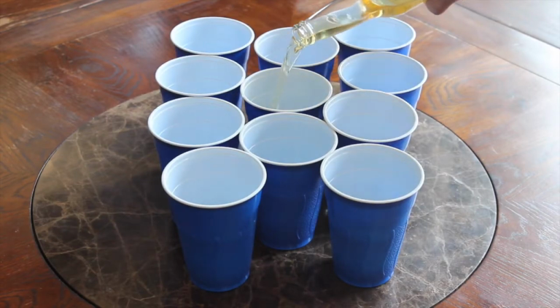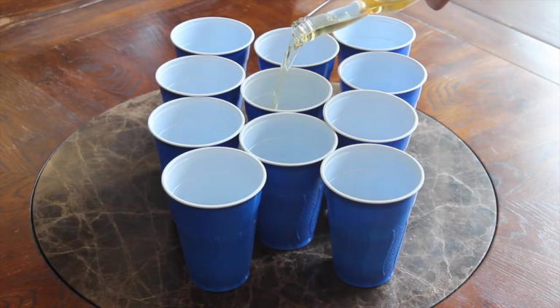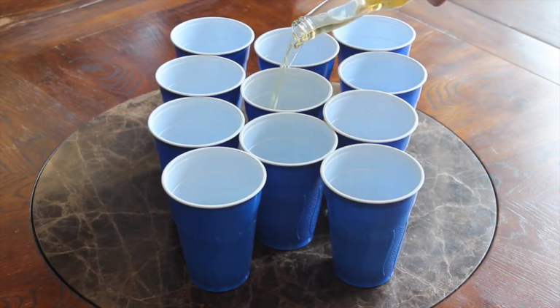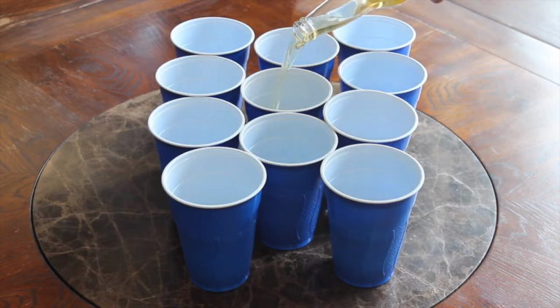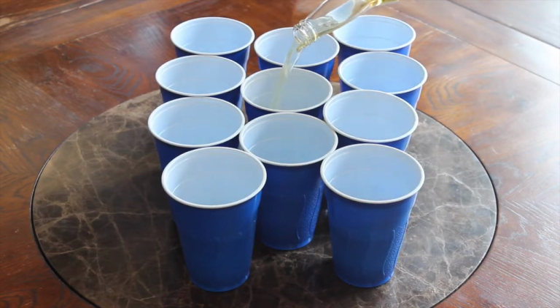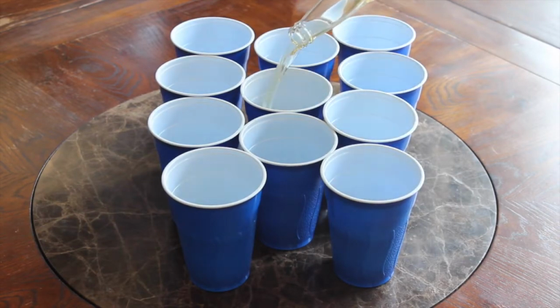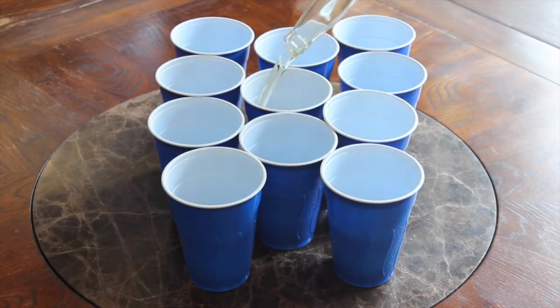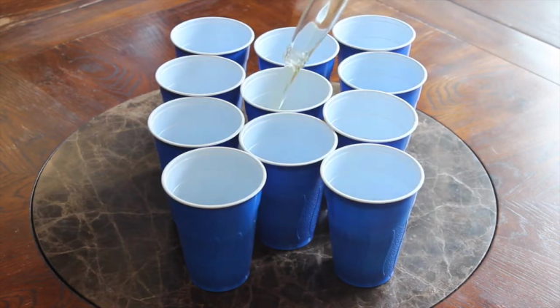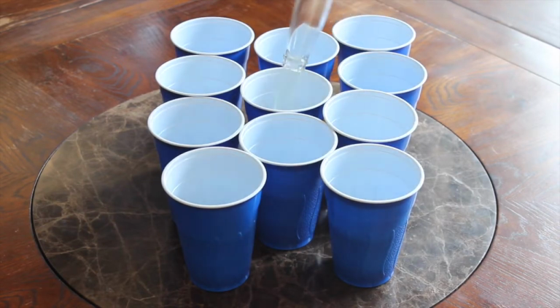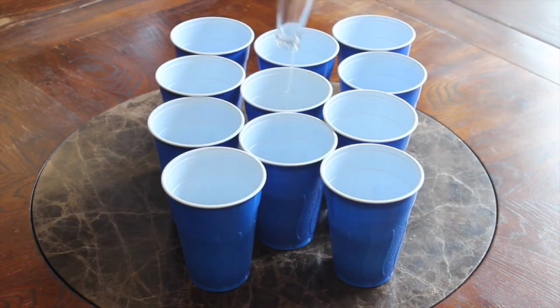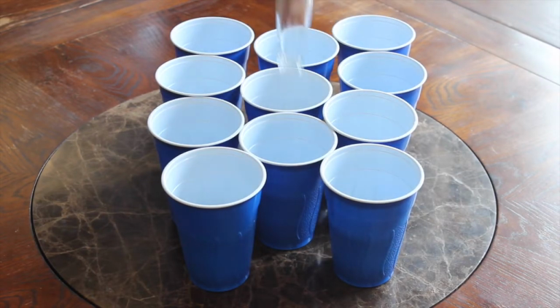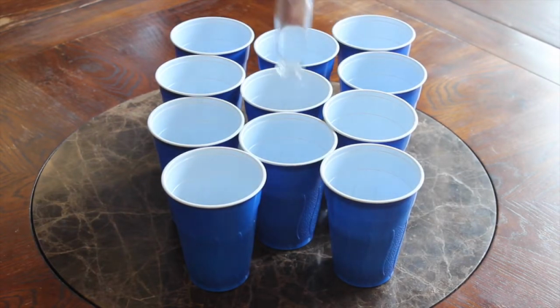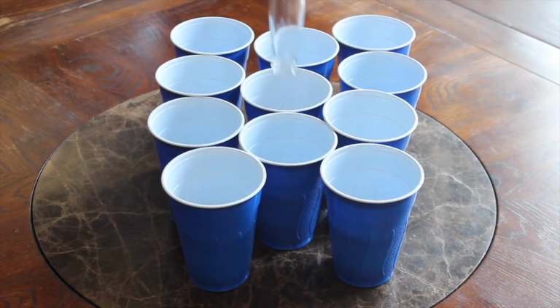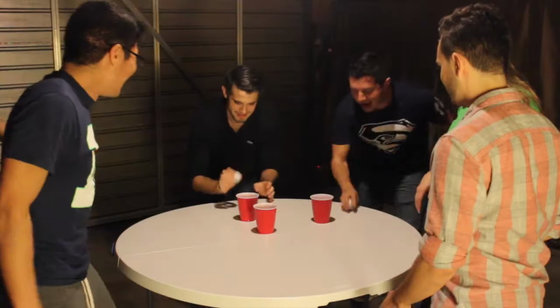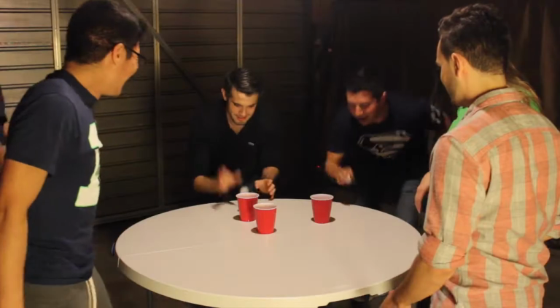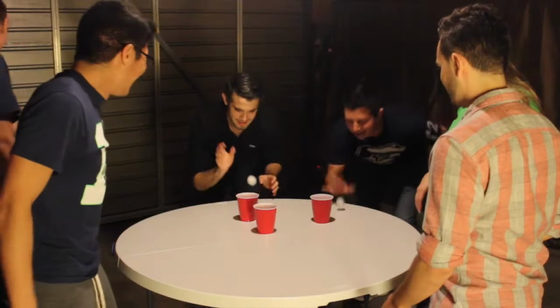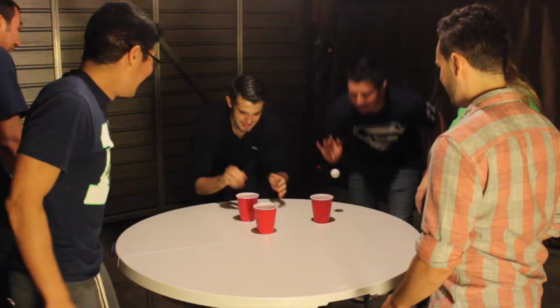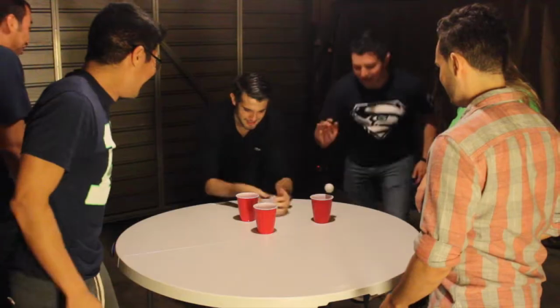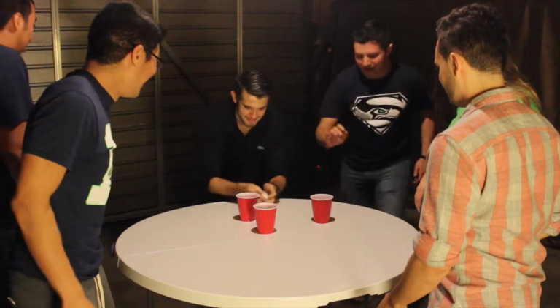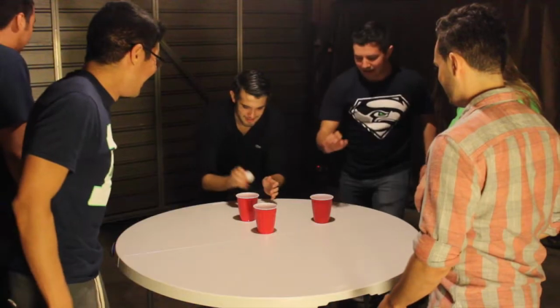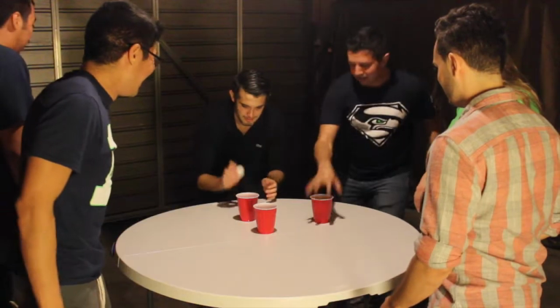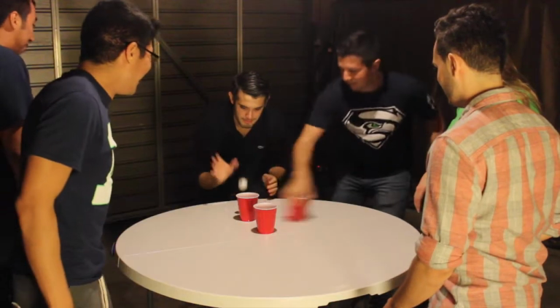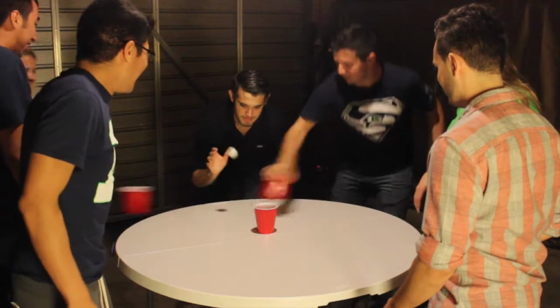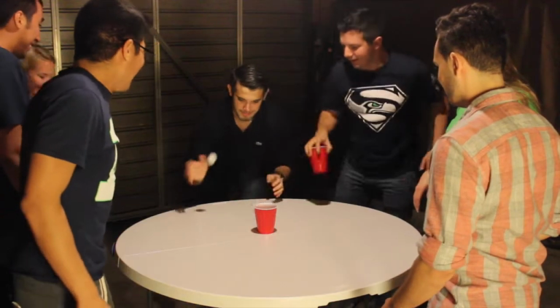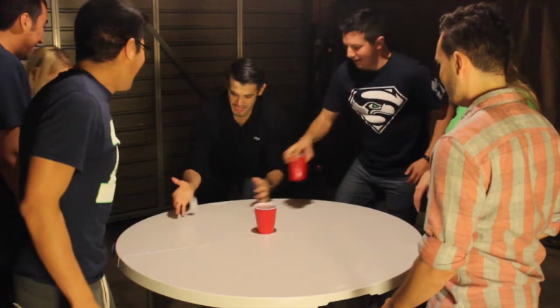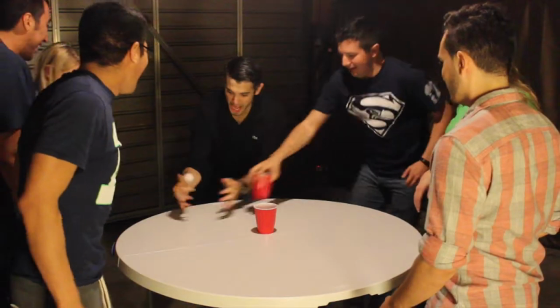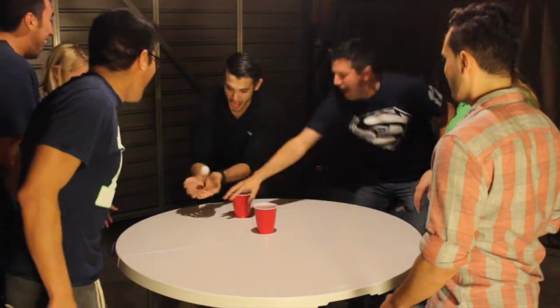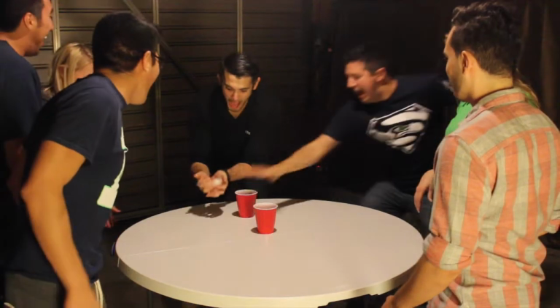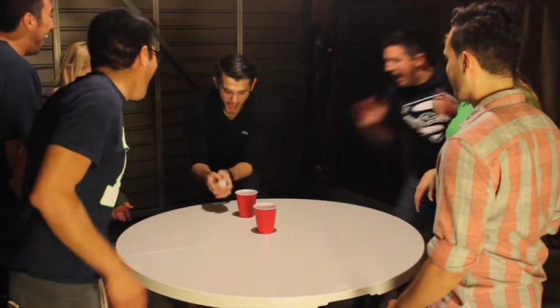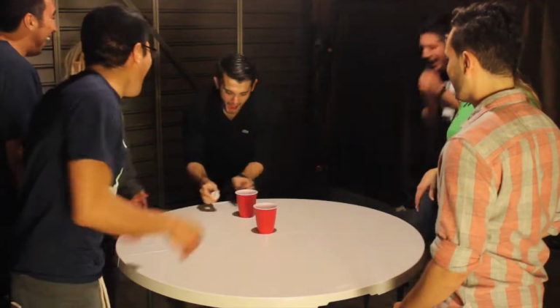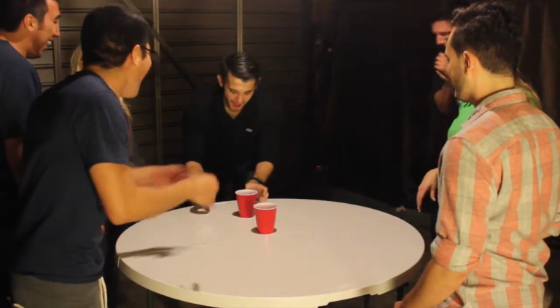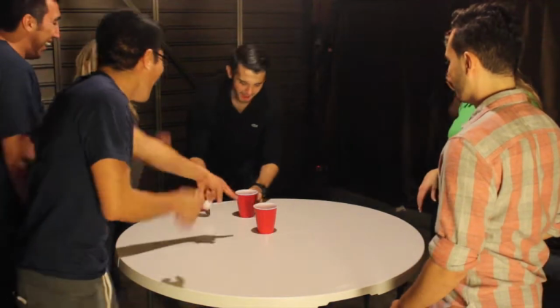The center cup is reserved for the end of the game, serving as a punishment for the last player to get their cup slapped.